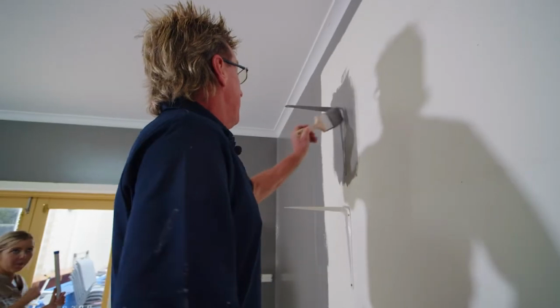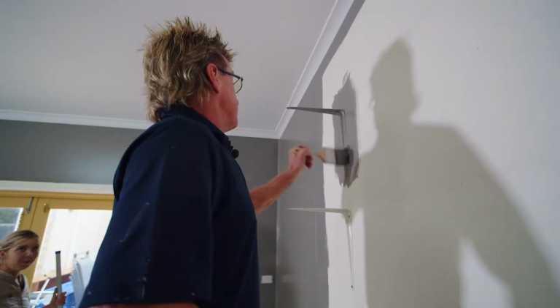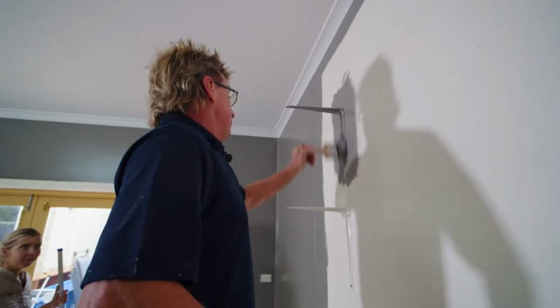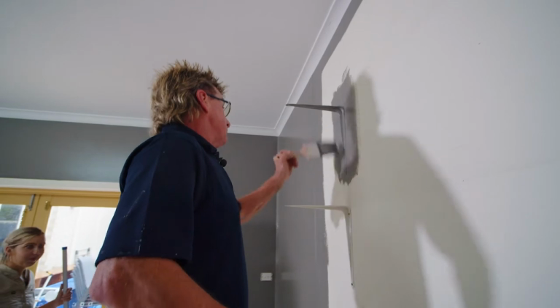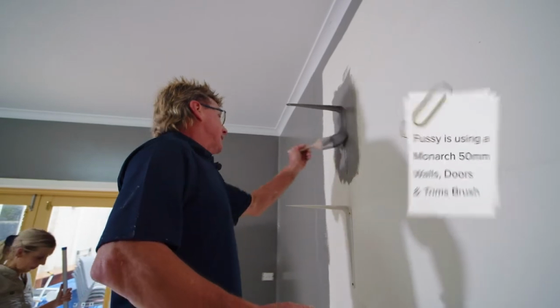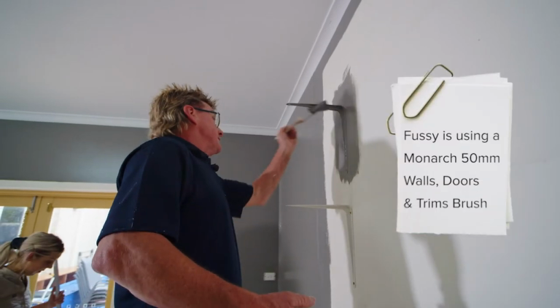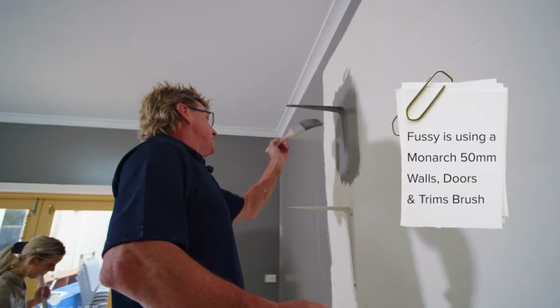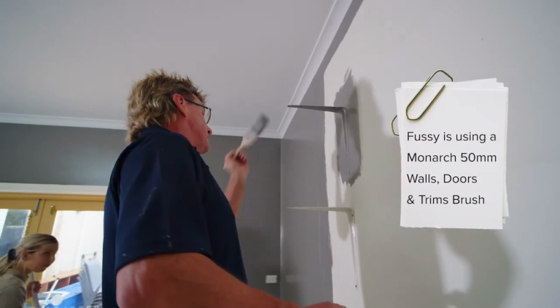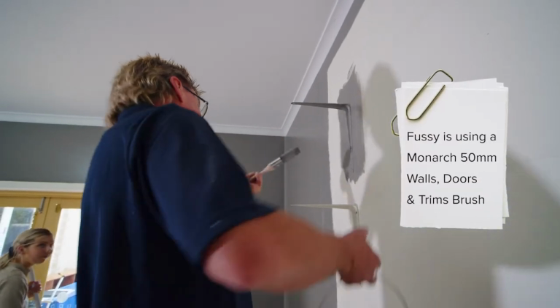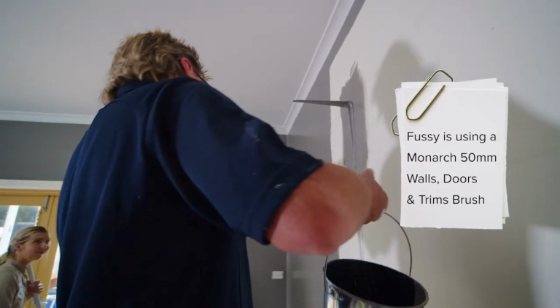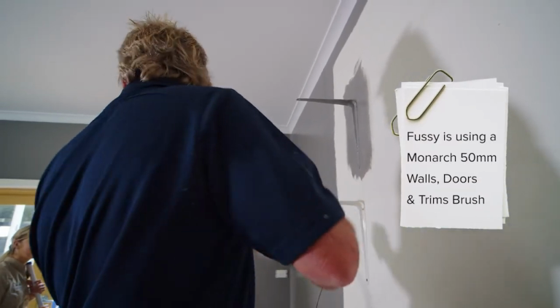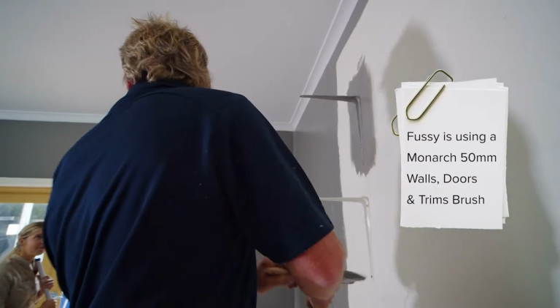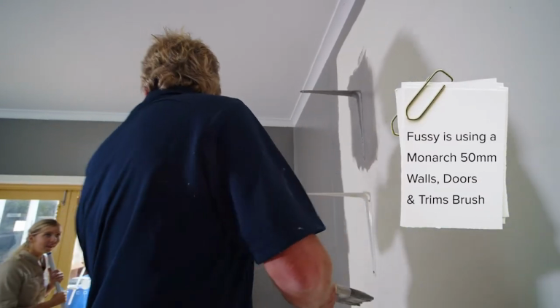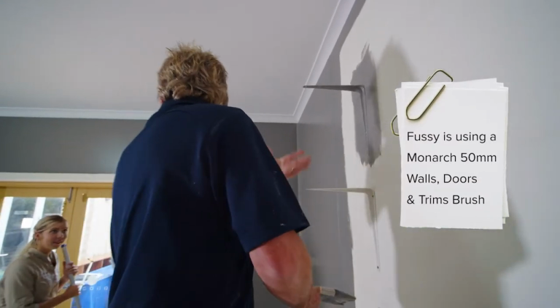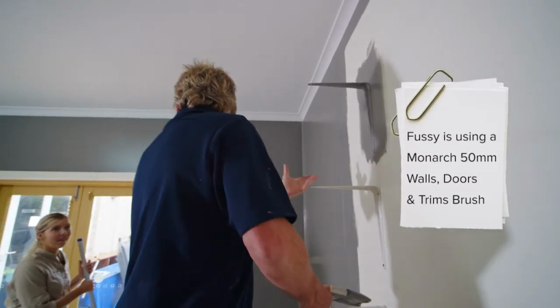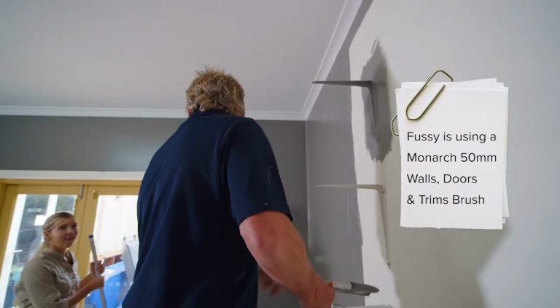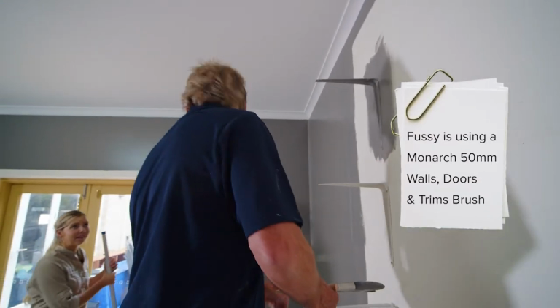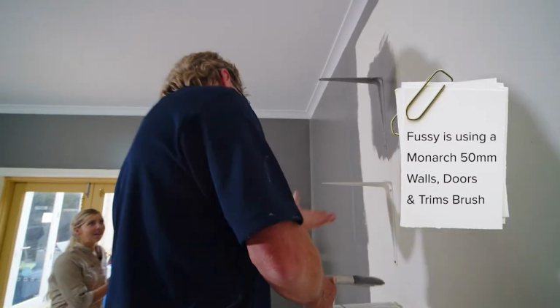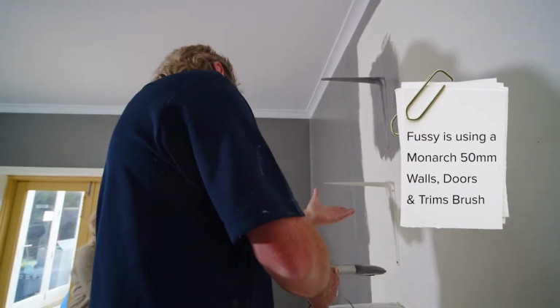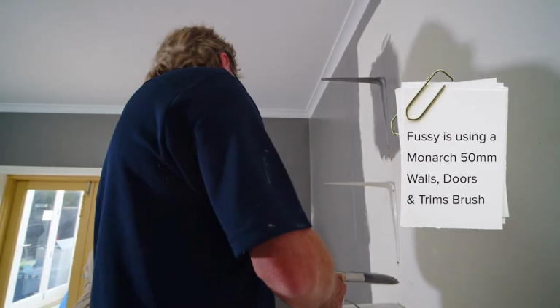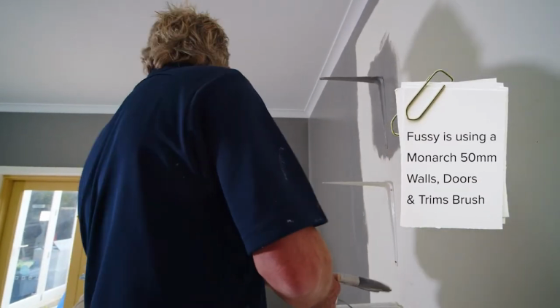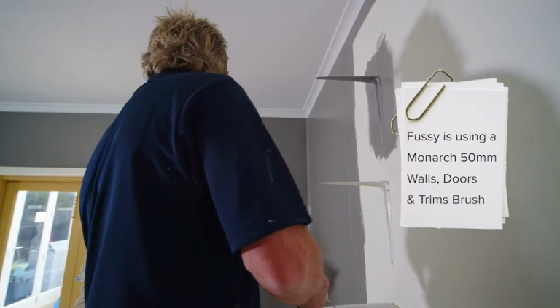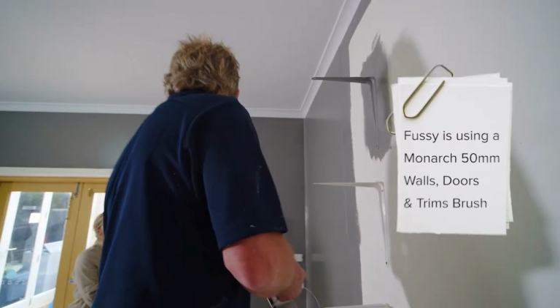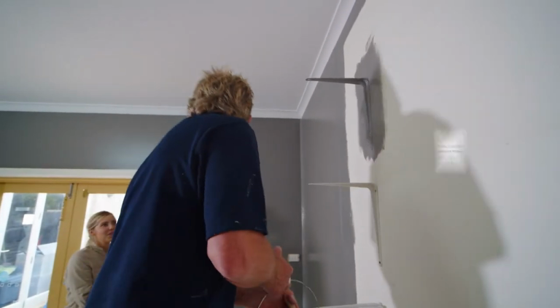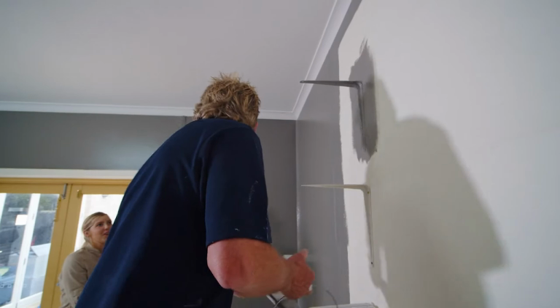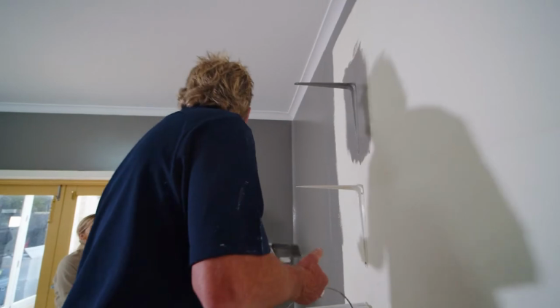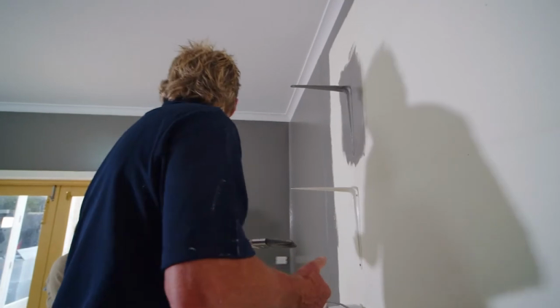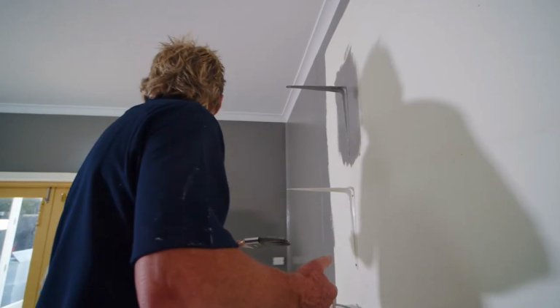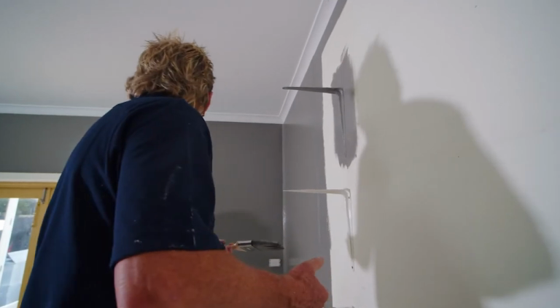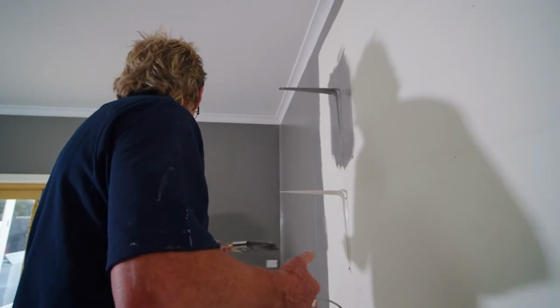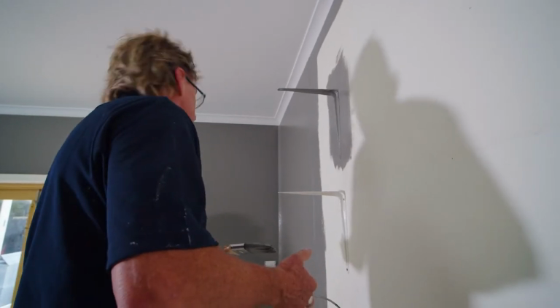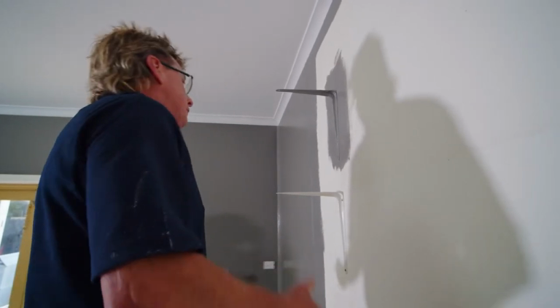So Ames, I reckon we paint these hinges in - that way you're not even gonna notice. You put your new shelving on rather than the white. We've already painted one in, so I guess we're doing it.